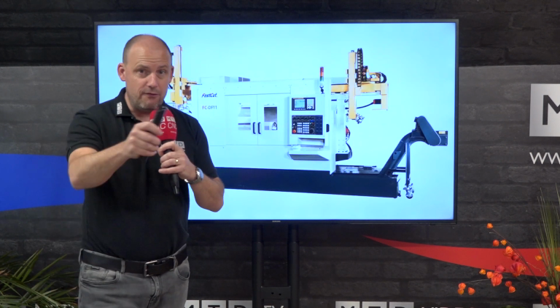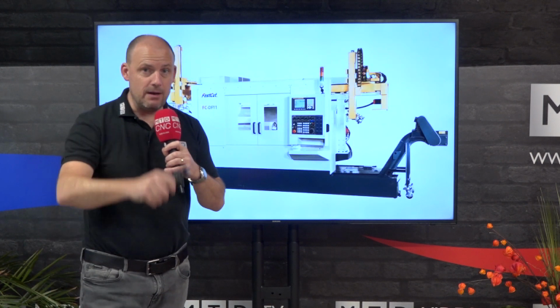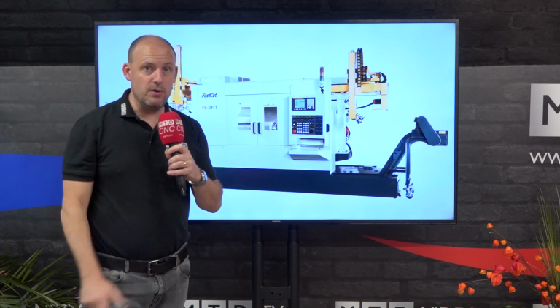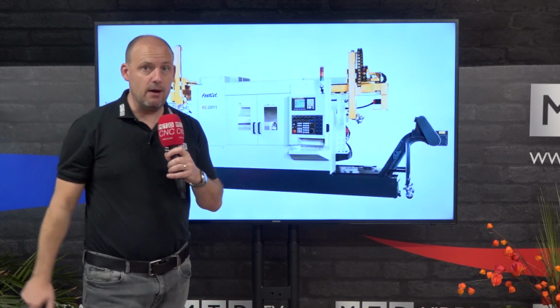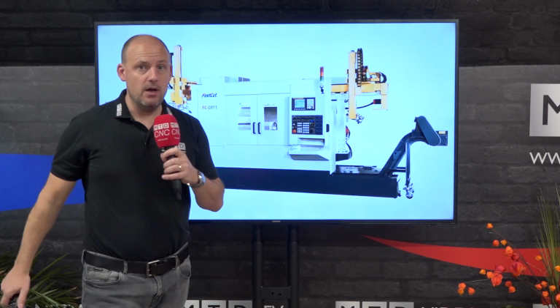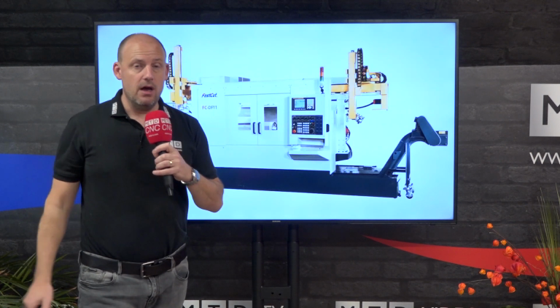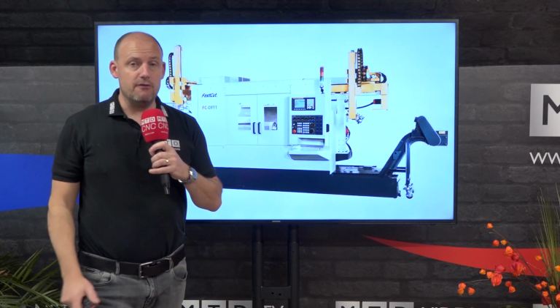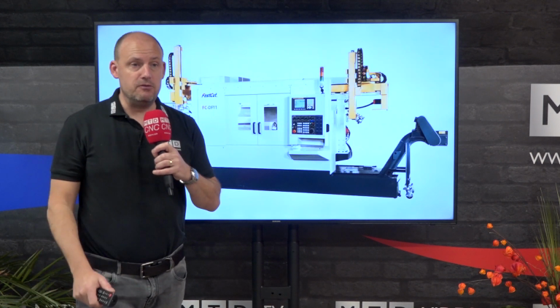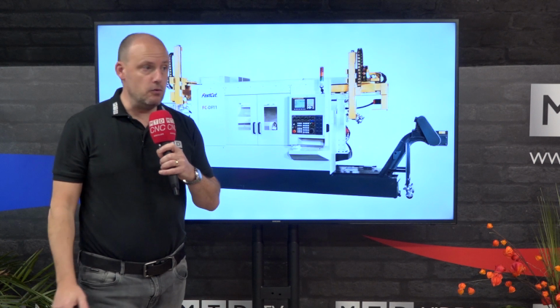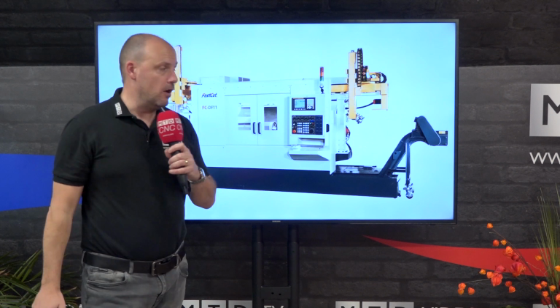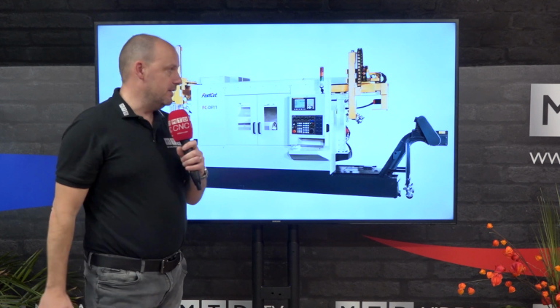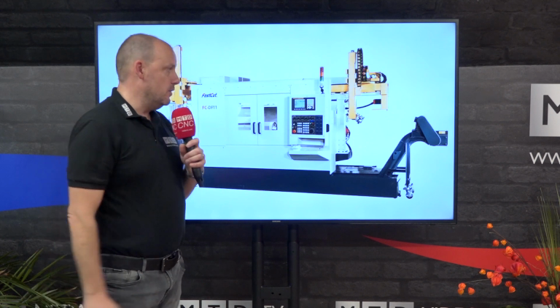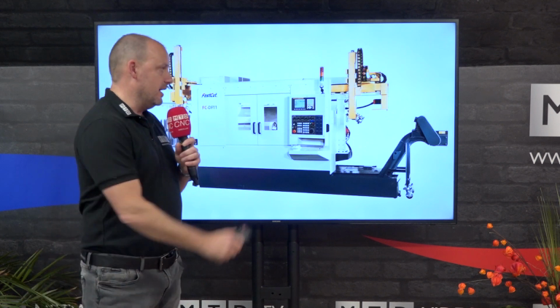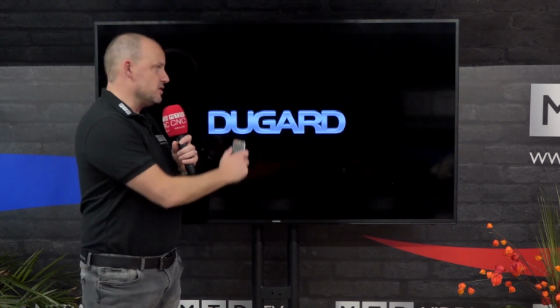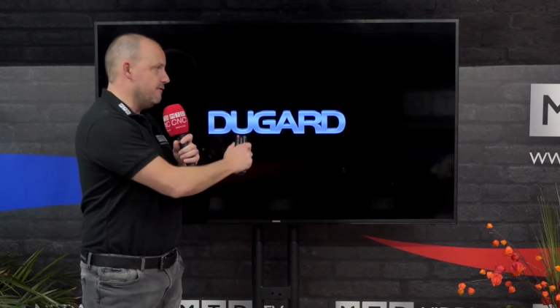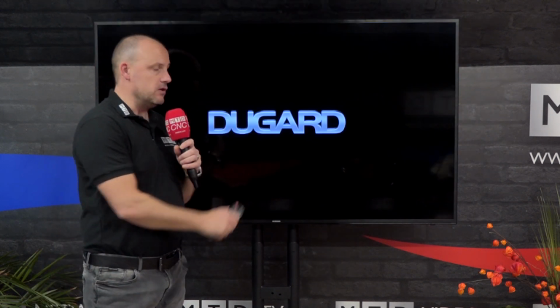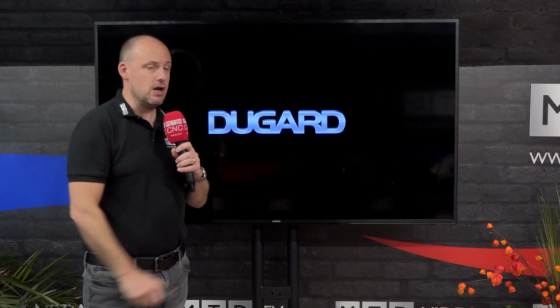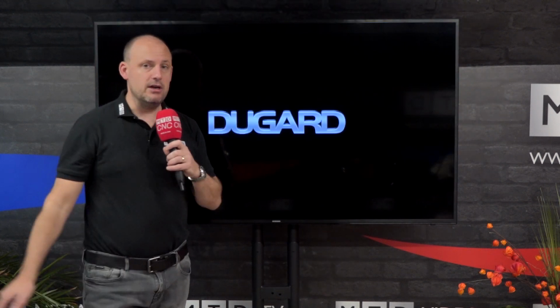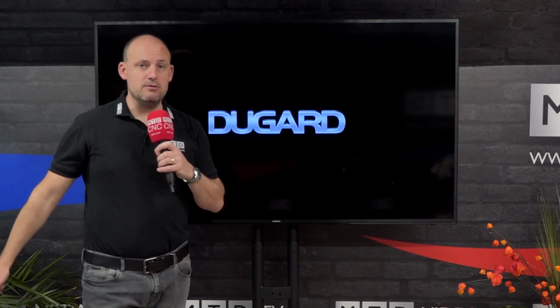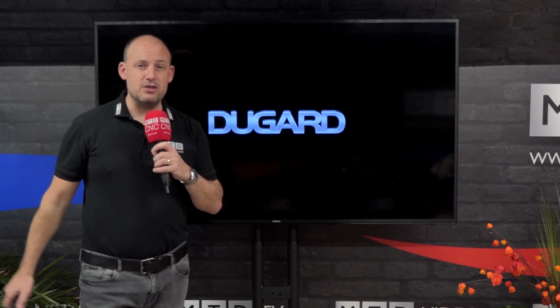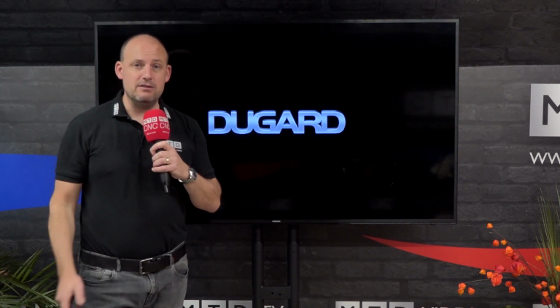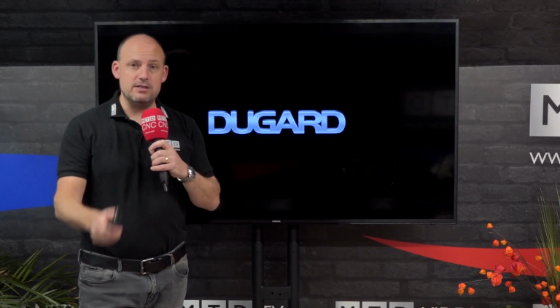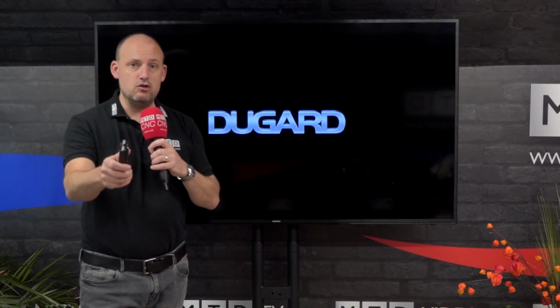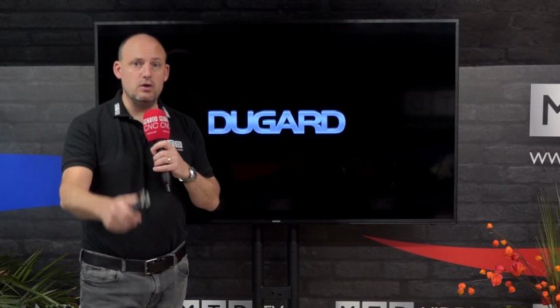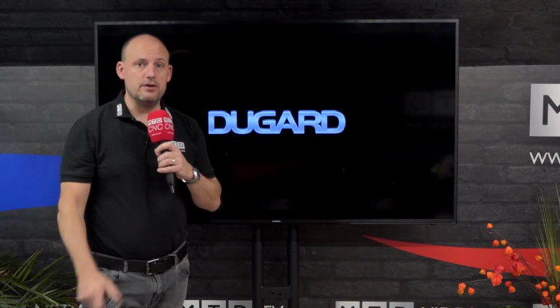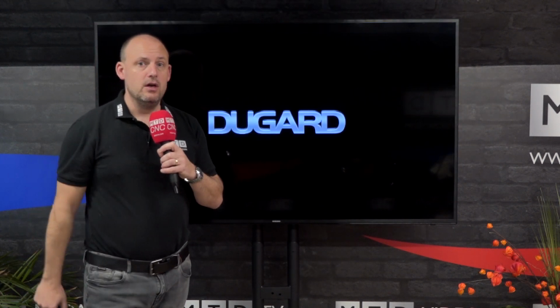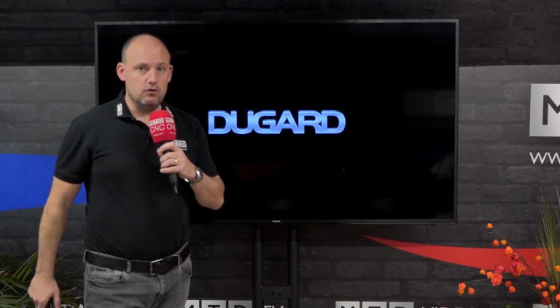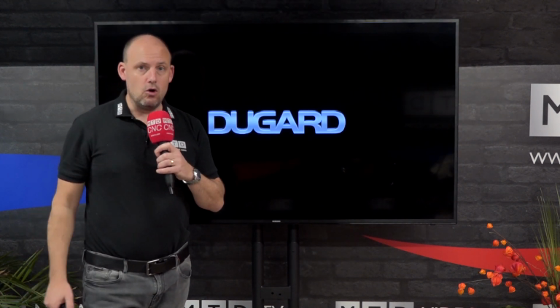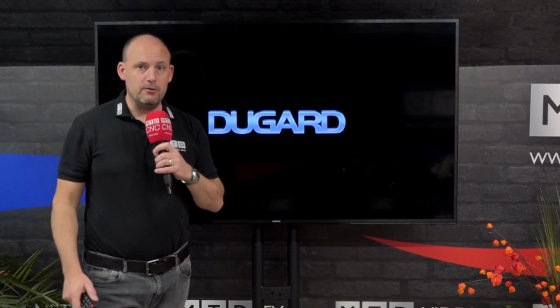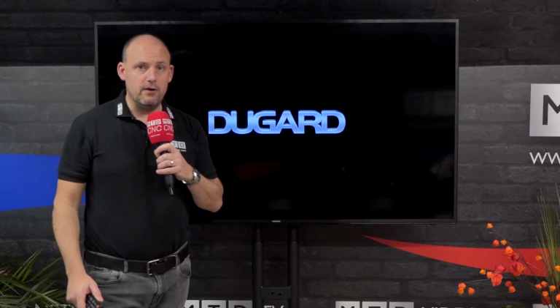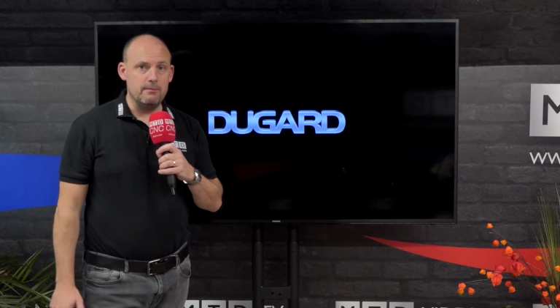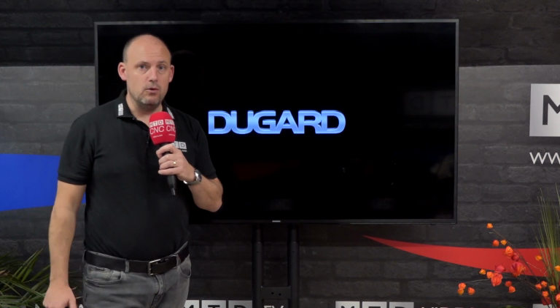All available now from Dugard in the UK — it's the Fast-Cut range of machines. Visit dugard.com to find out more.